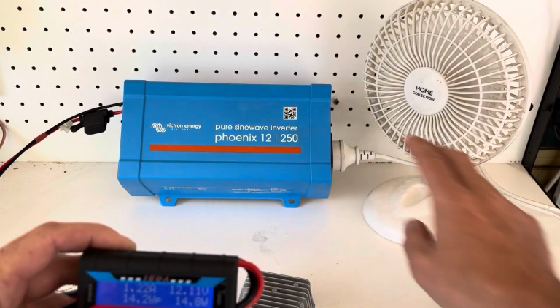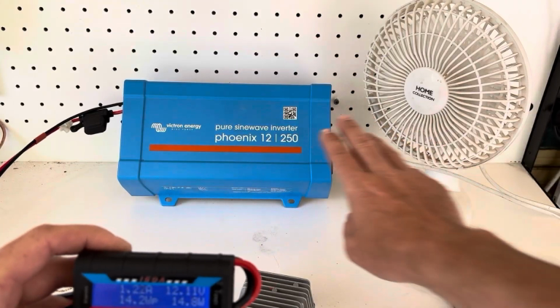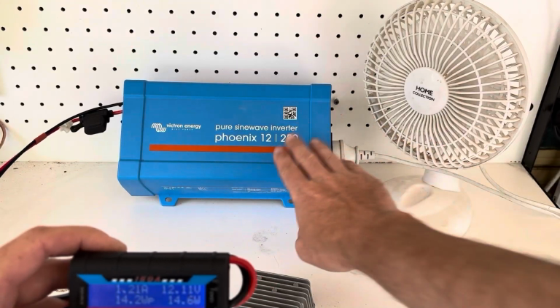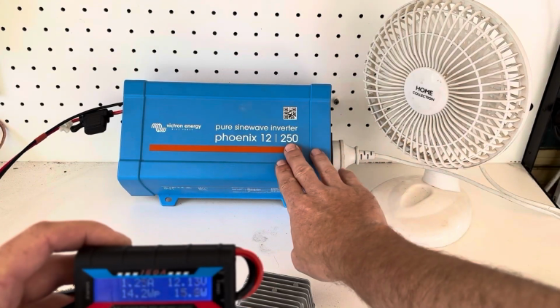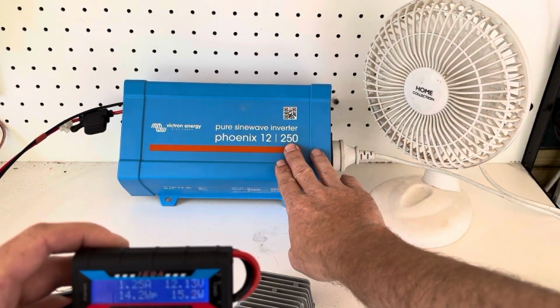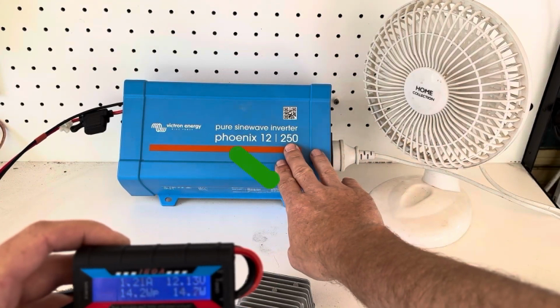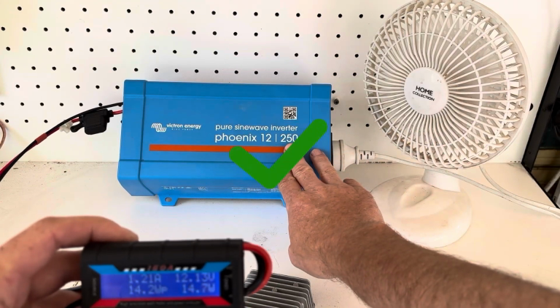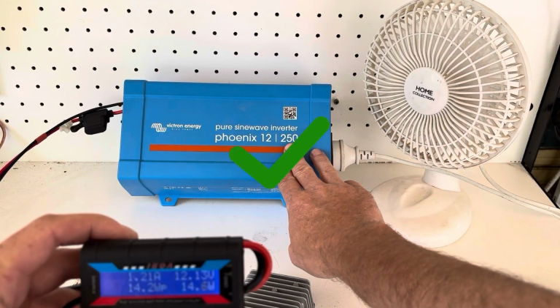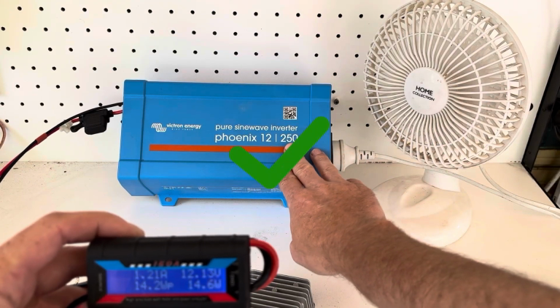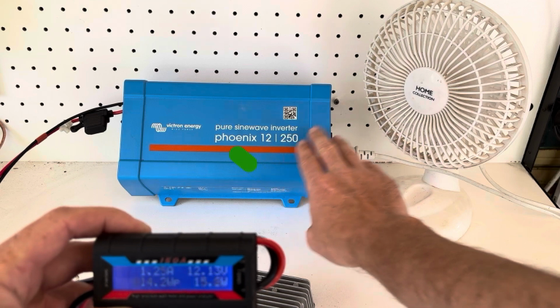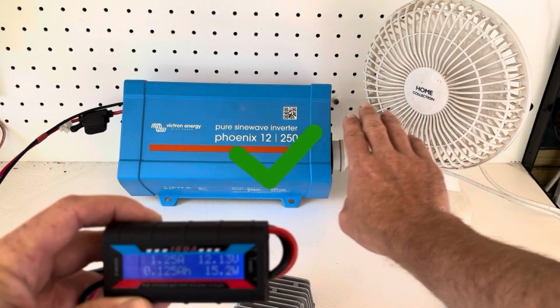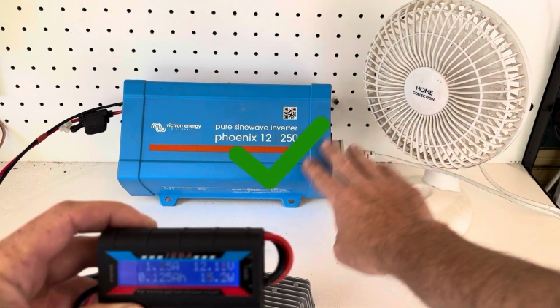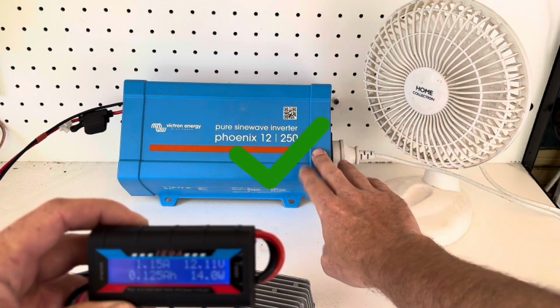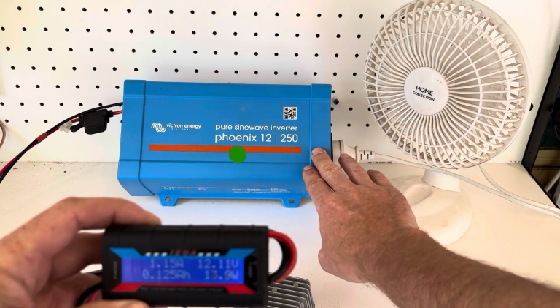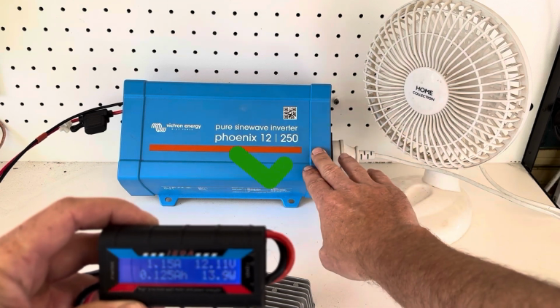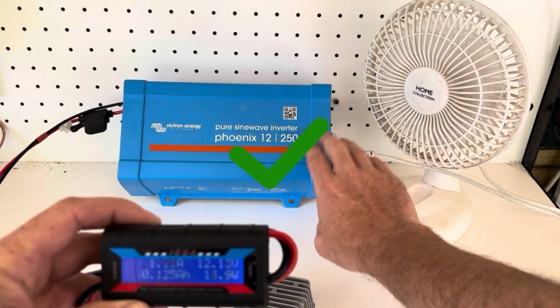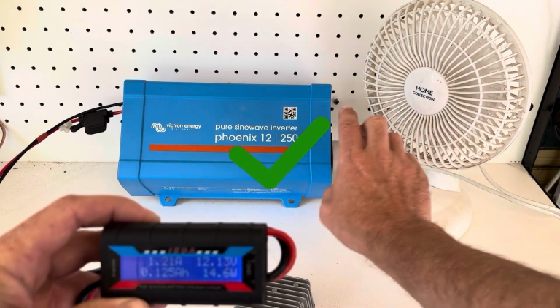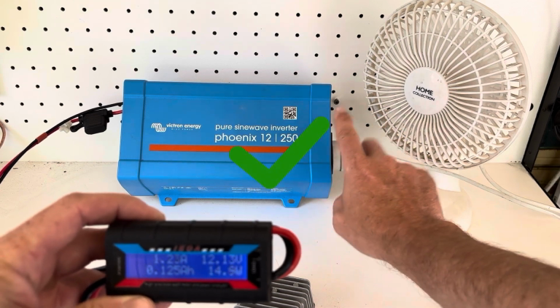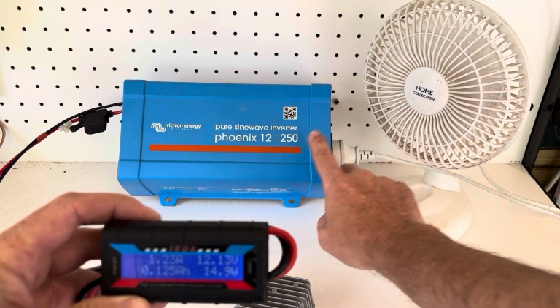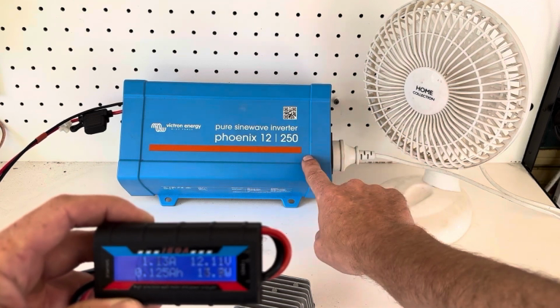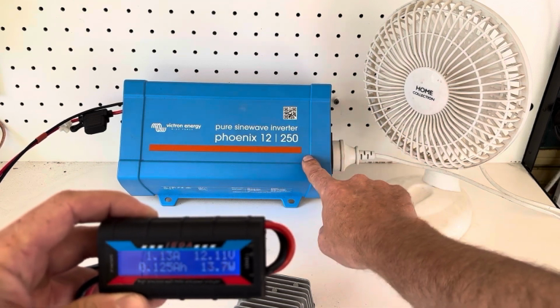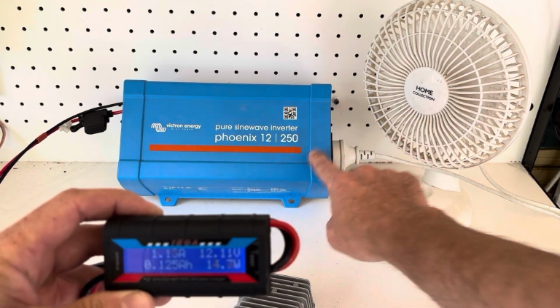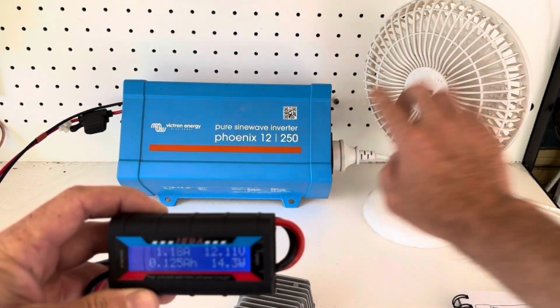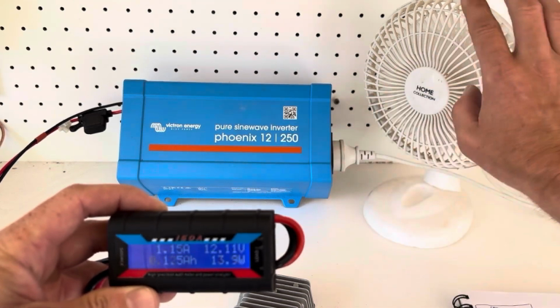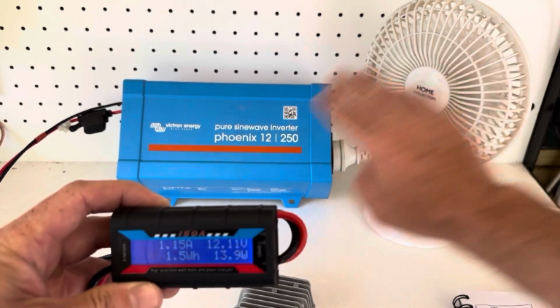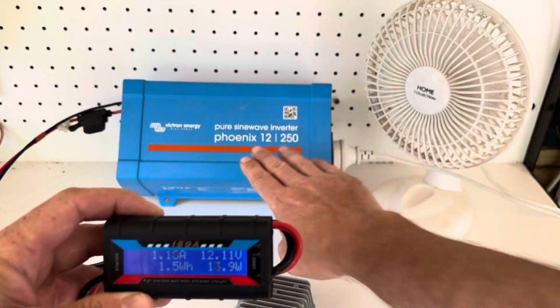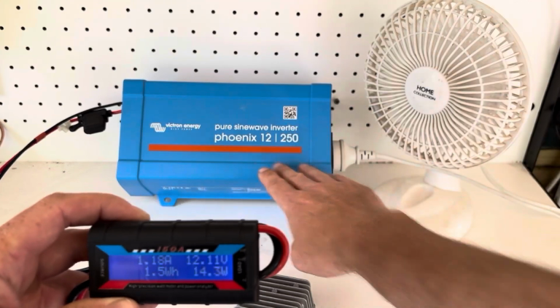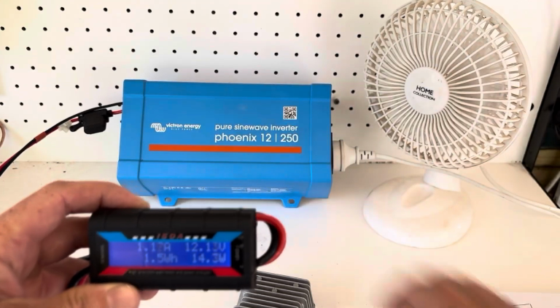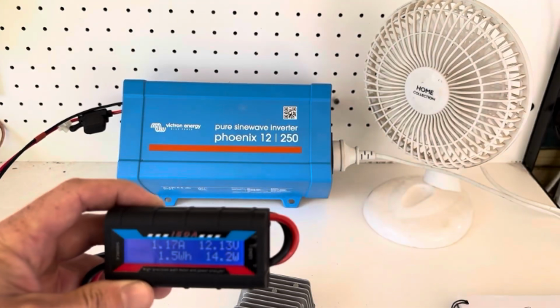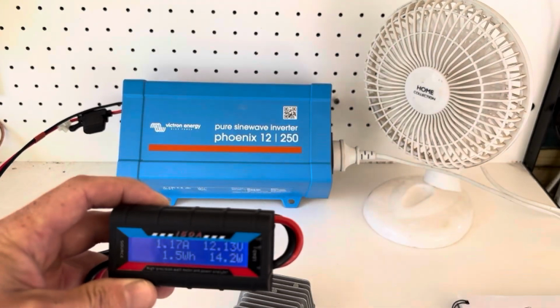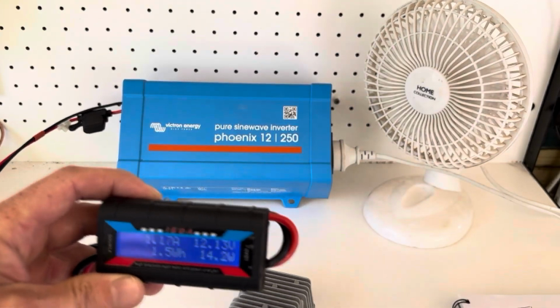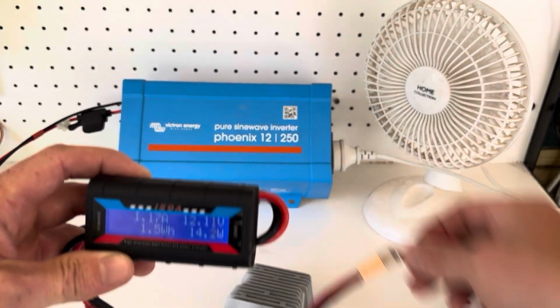I'm using 14 watts now. What else can I power from this, and how much power can I get out of this little setup?